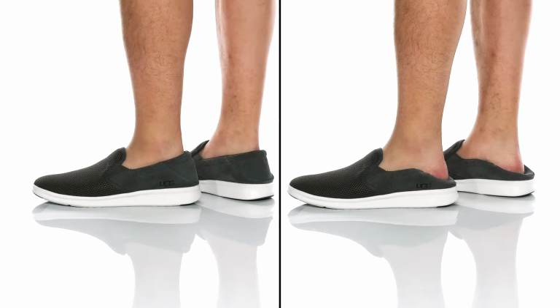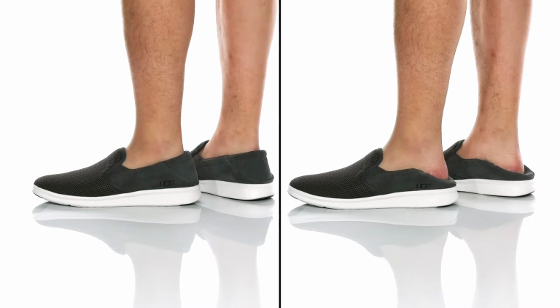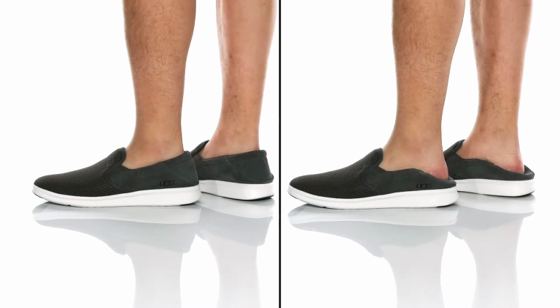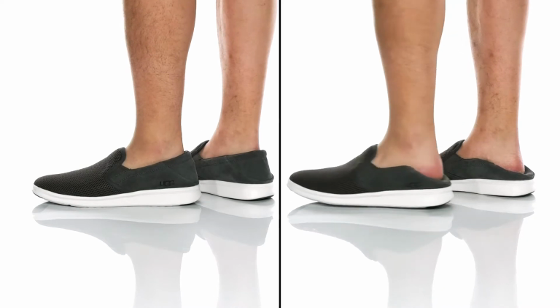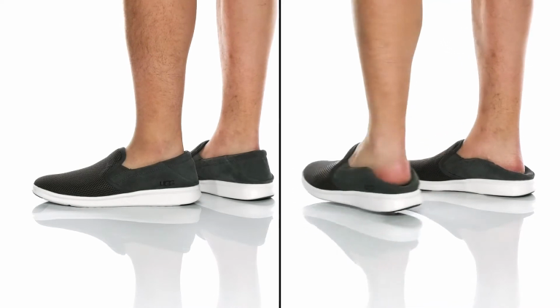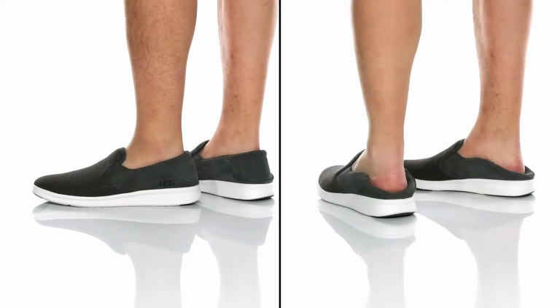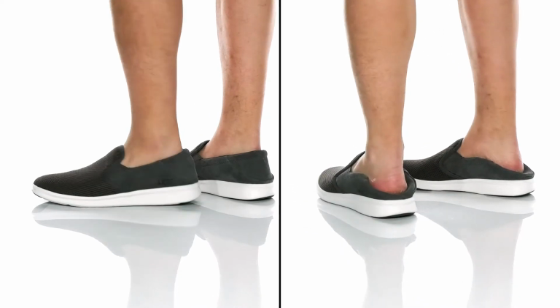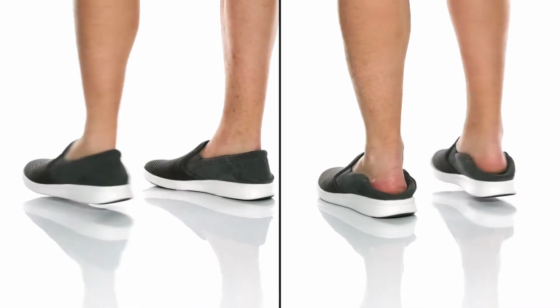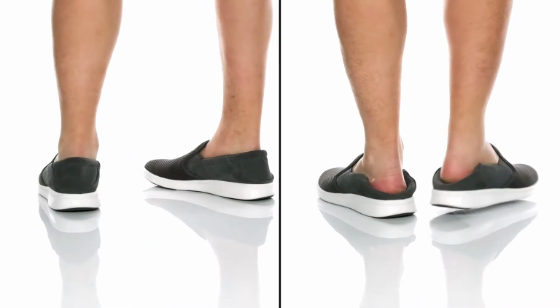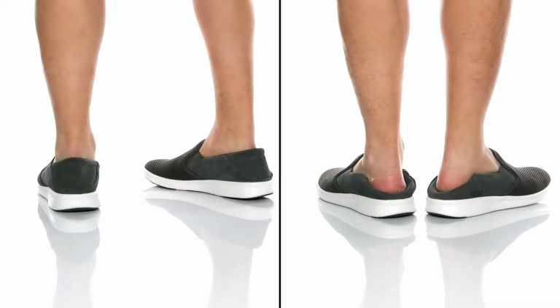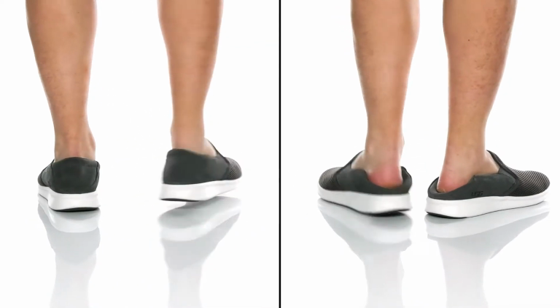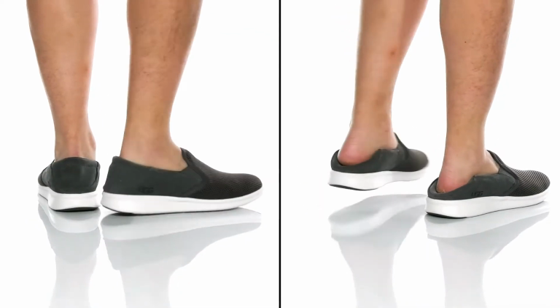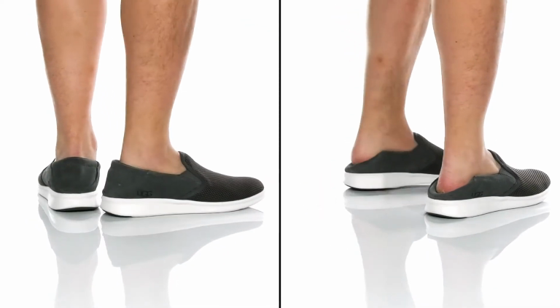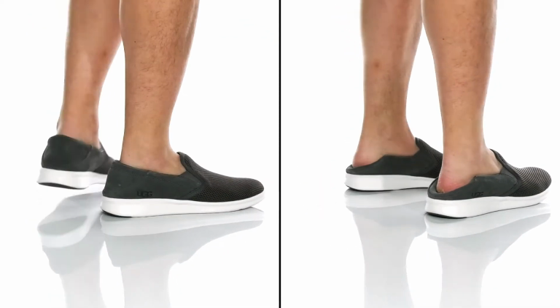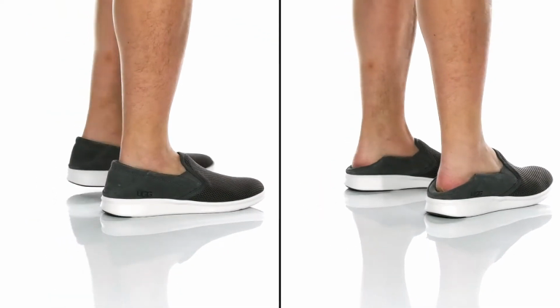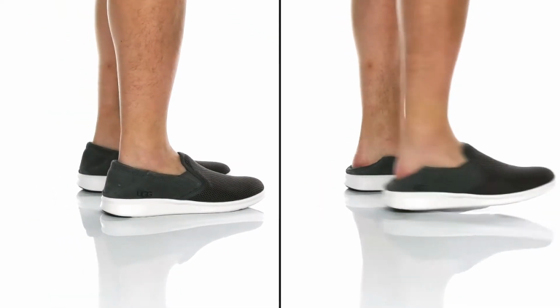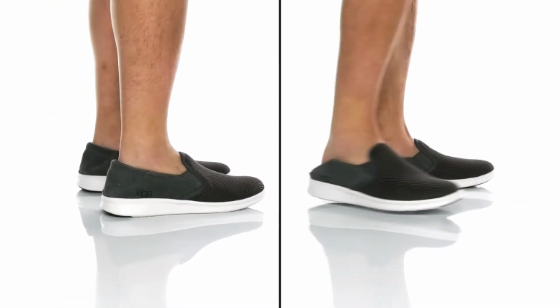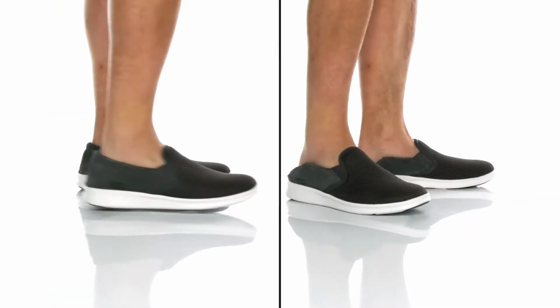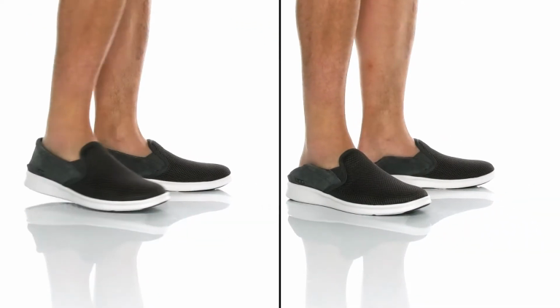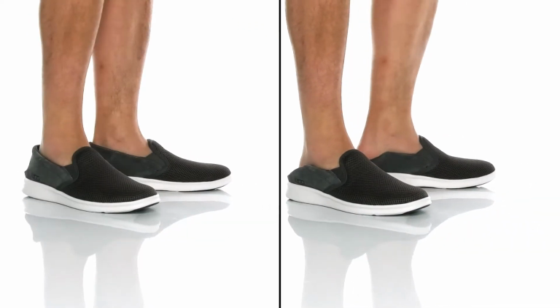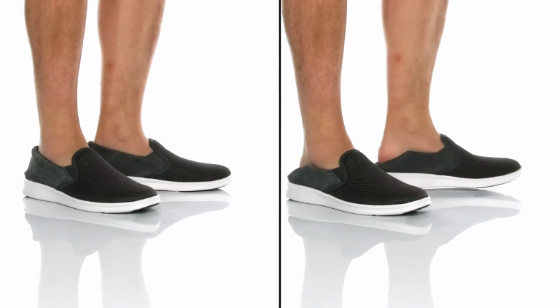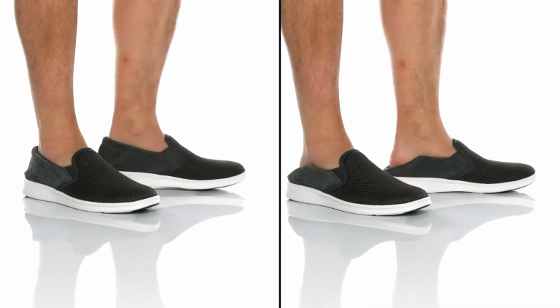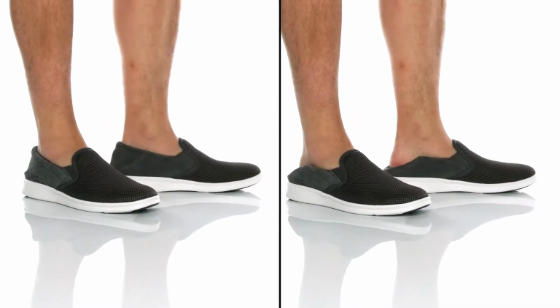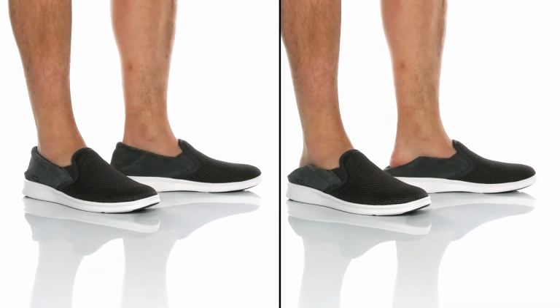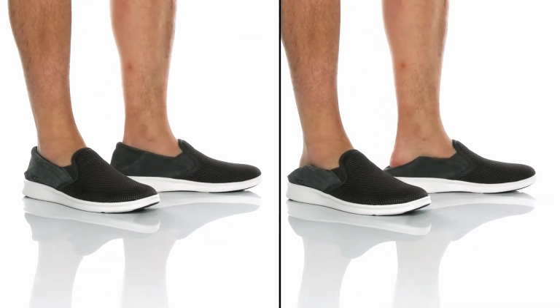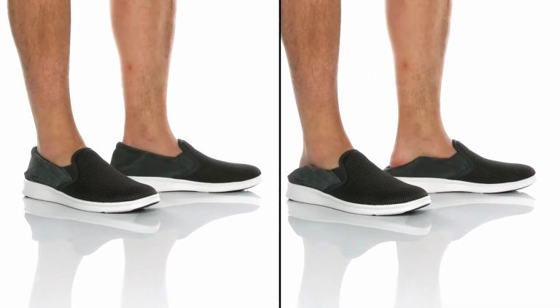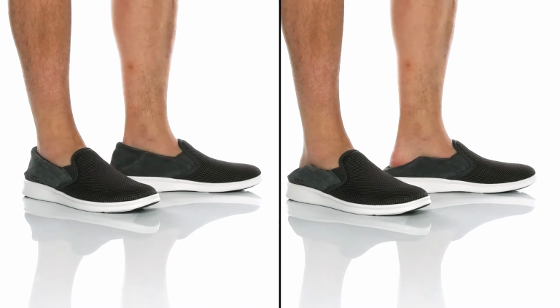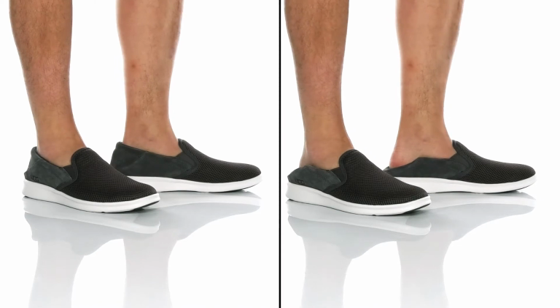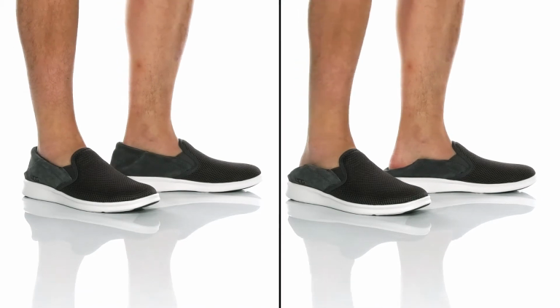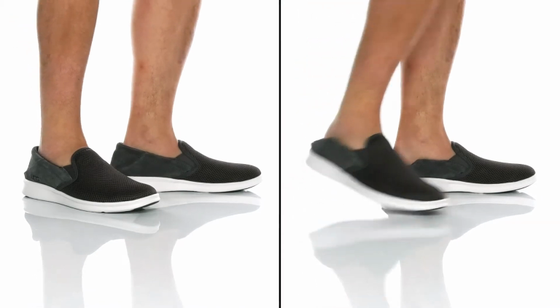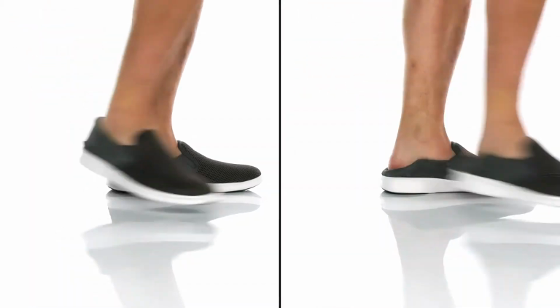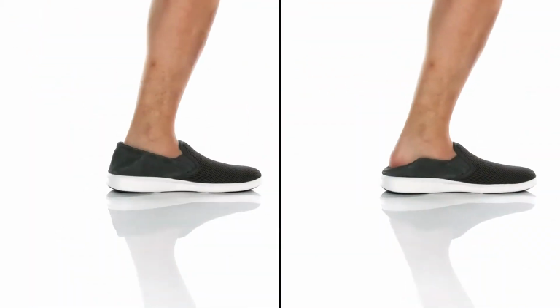This great UGG shoe can be slipped on and worn in two ways with its collapsible heel and its dual goring on the tongue.